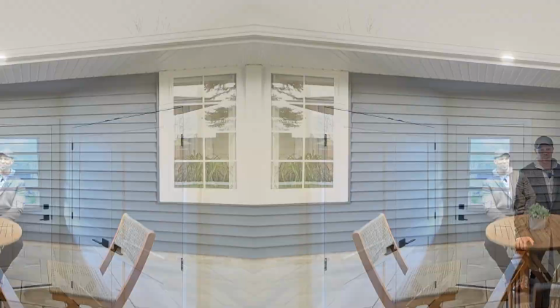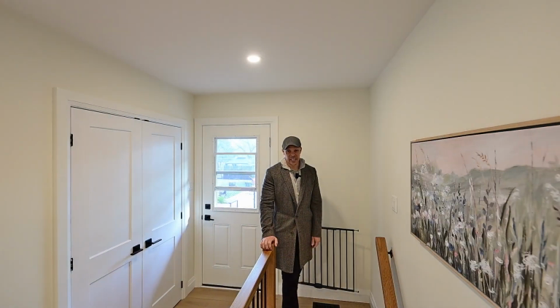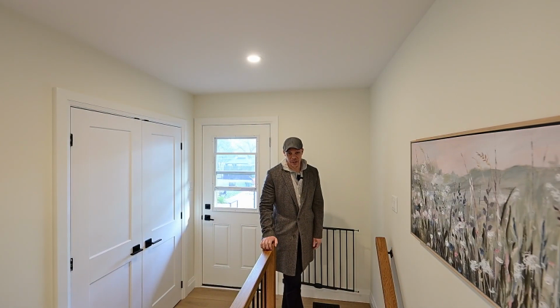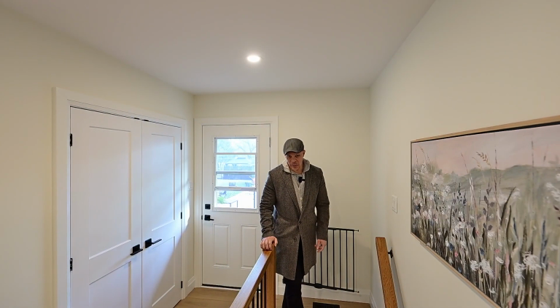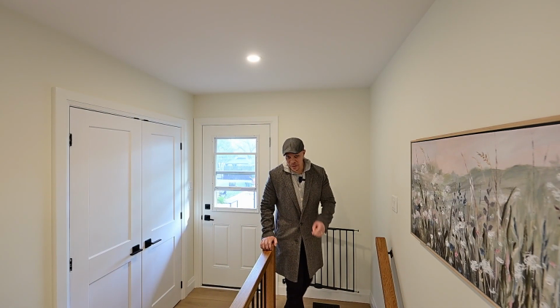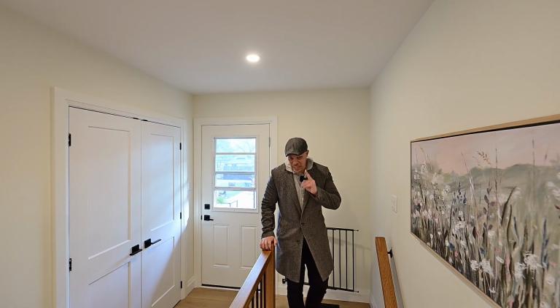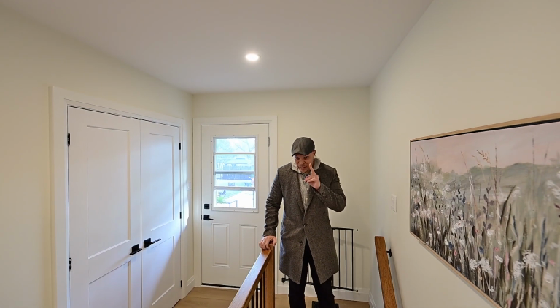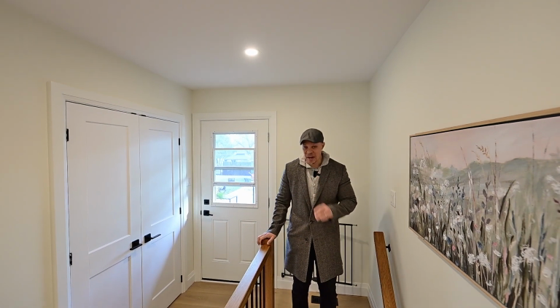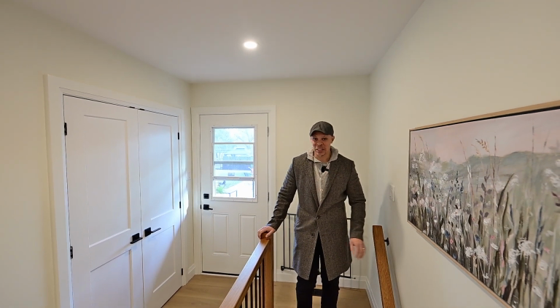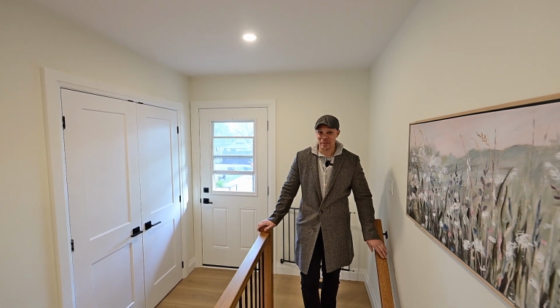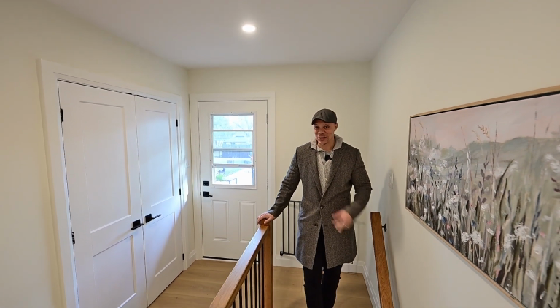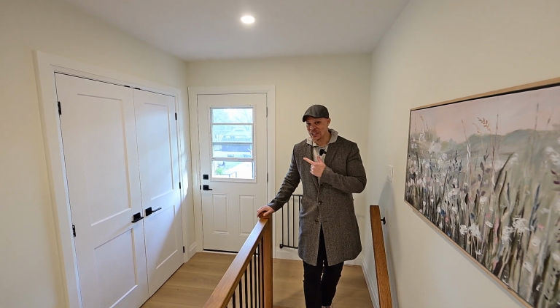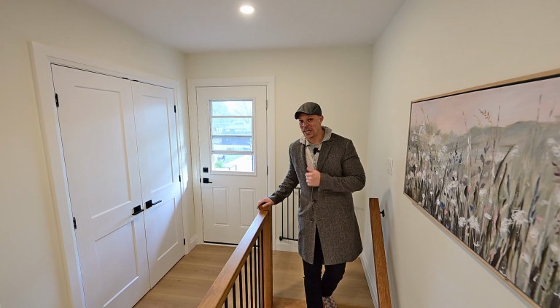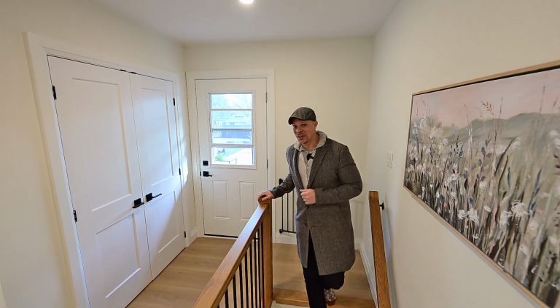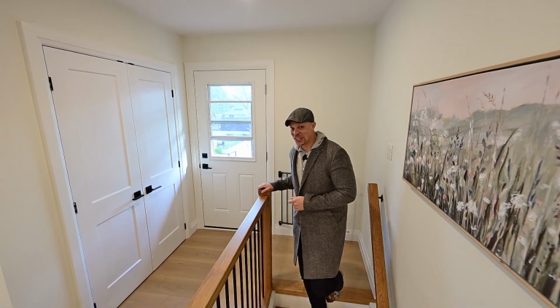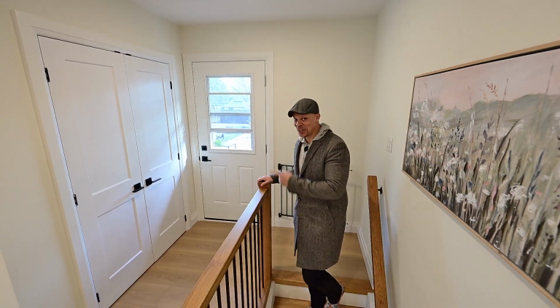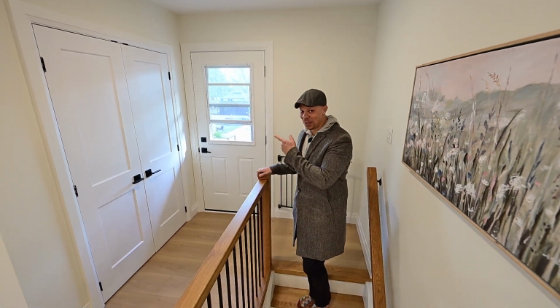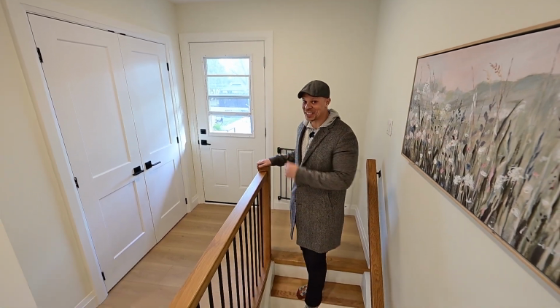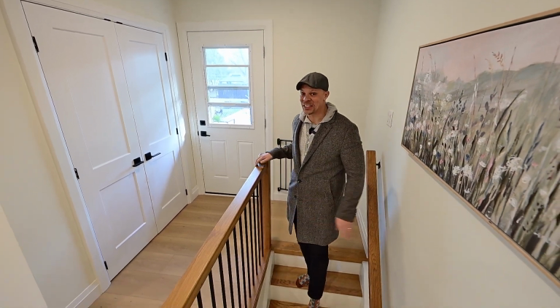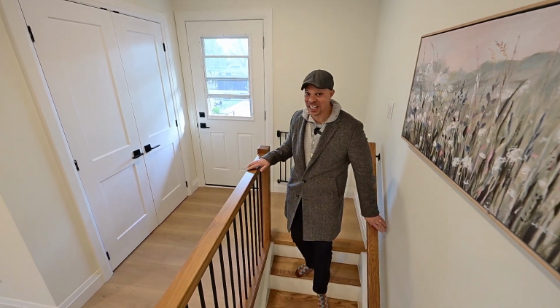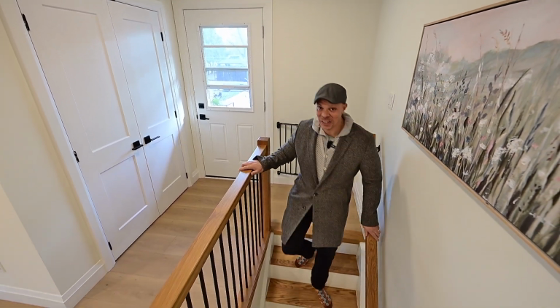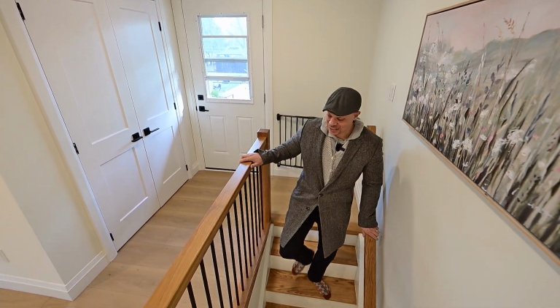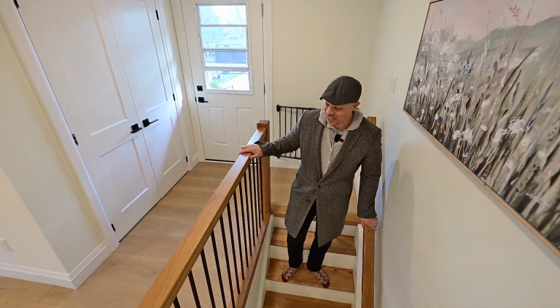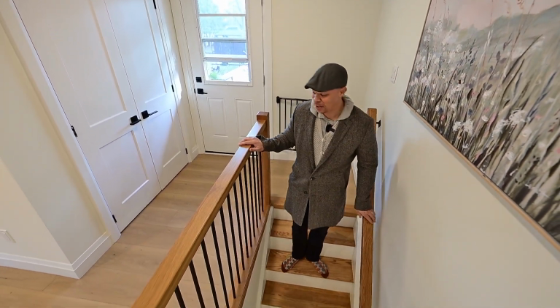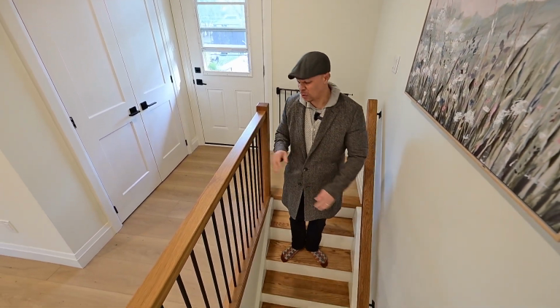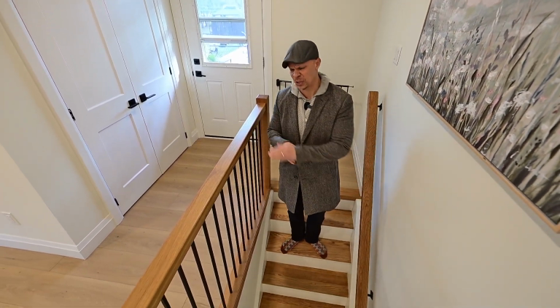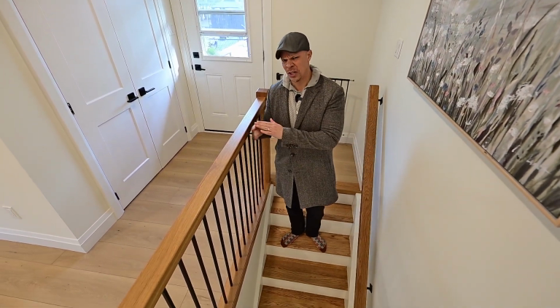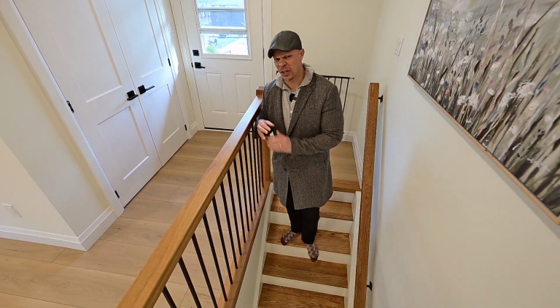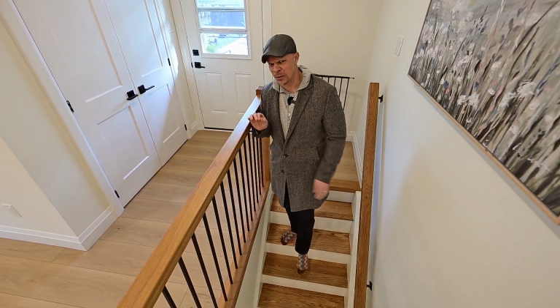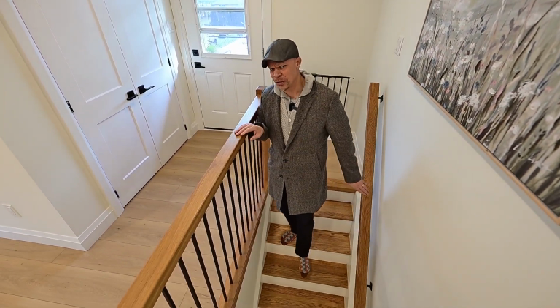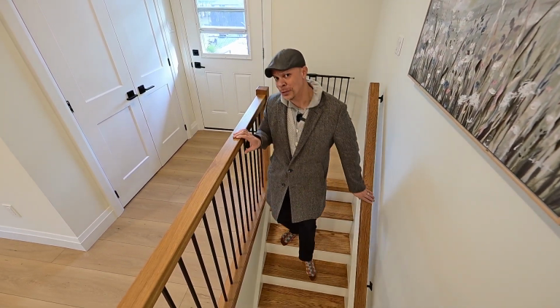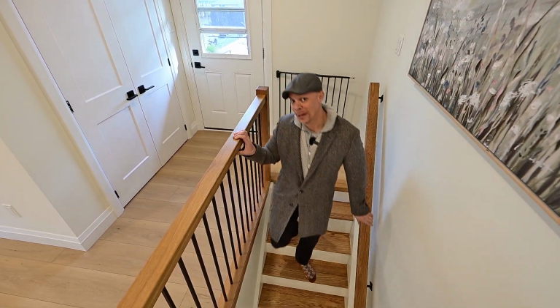On the way to the basement, I must mention side door entry, plus a second closet, and of course a gorgeous new staircase.